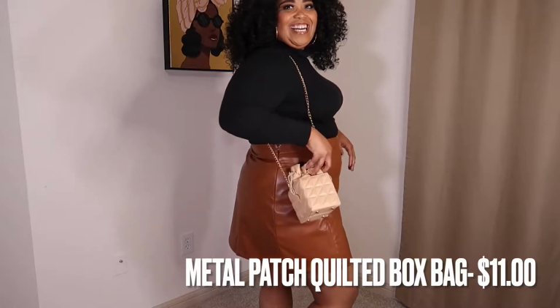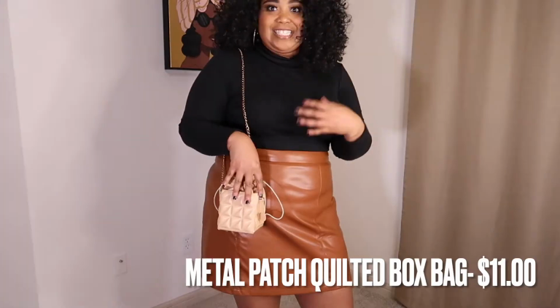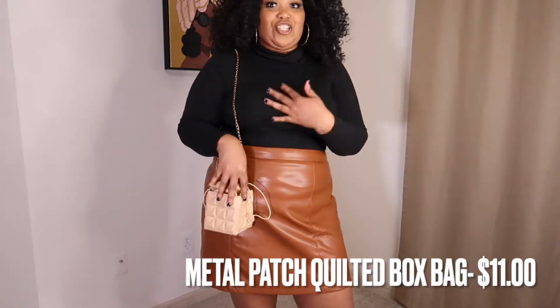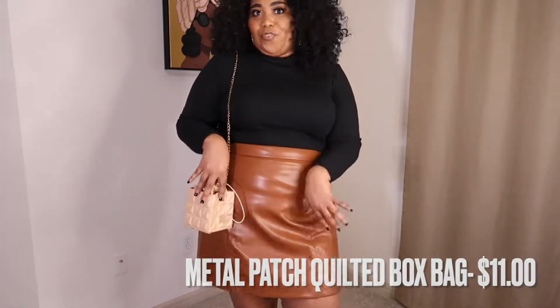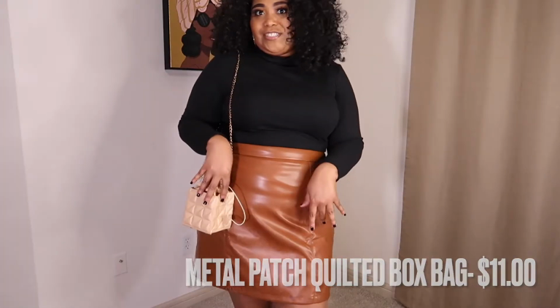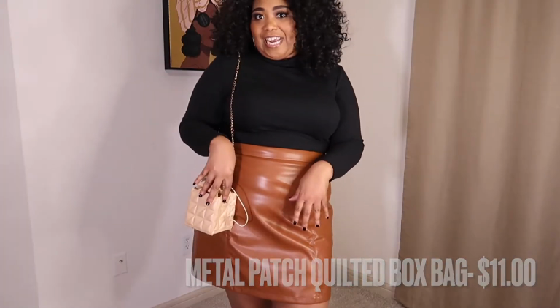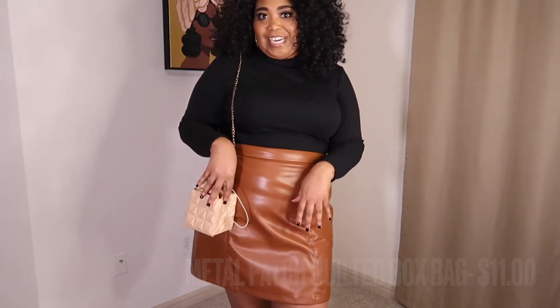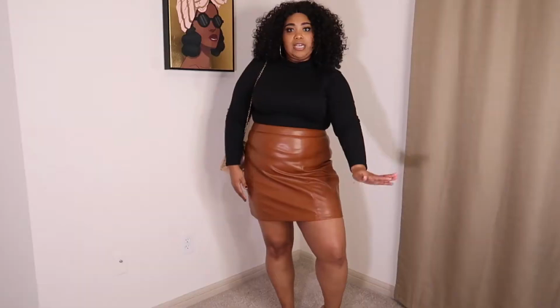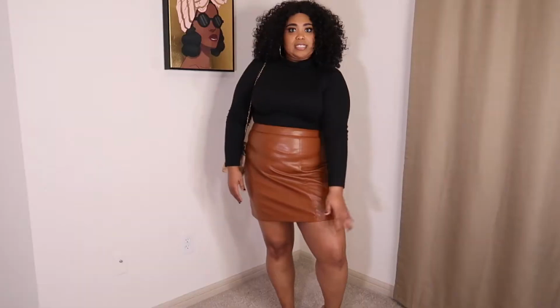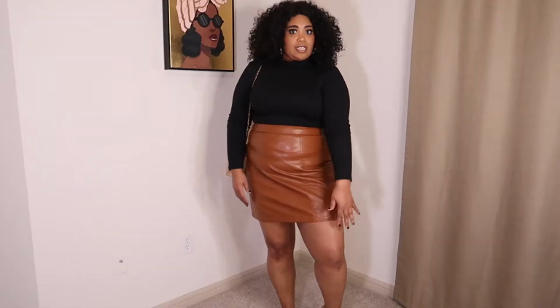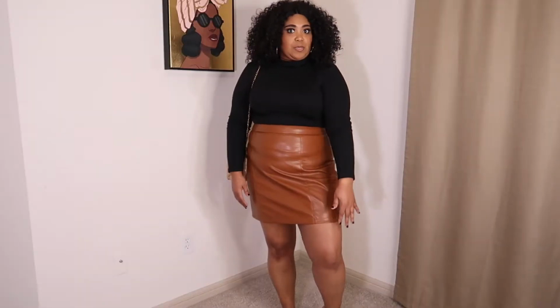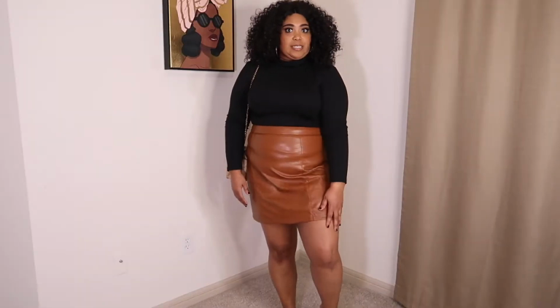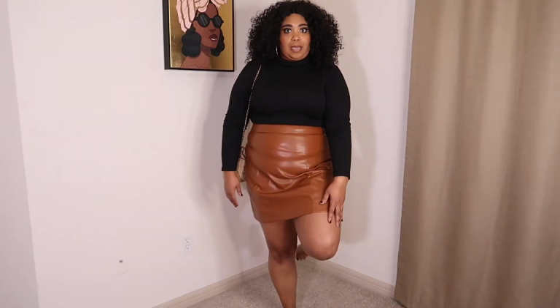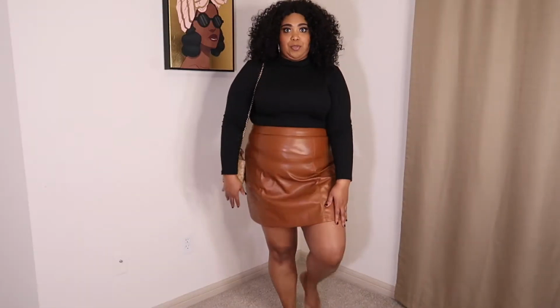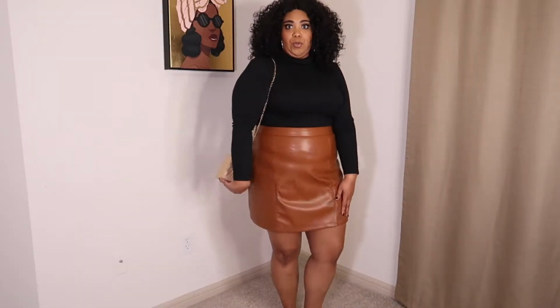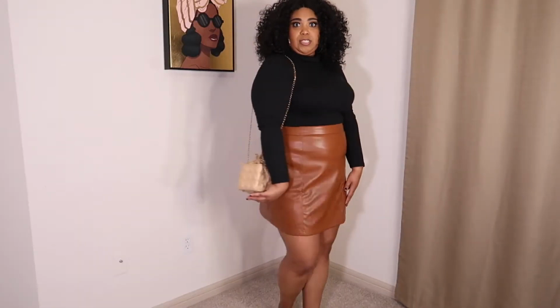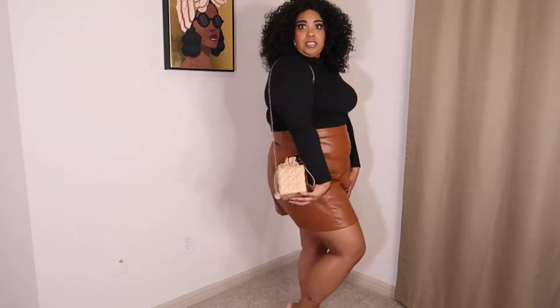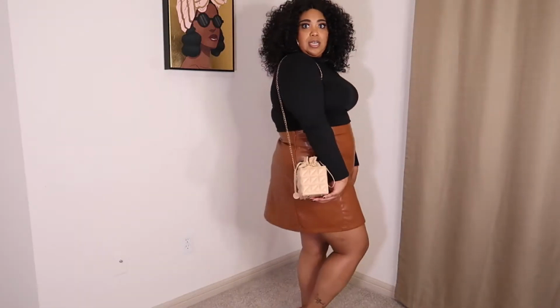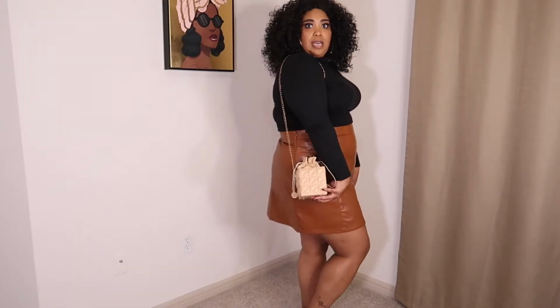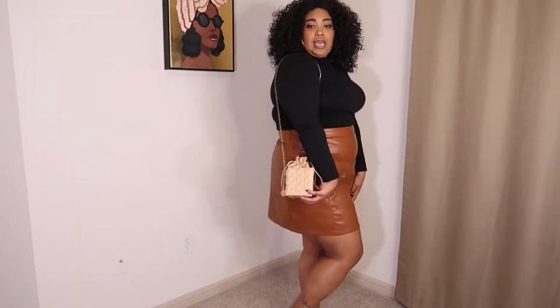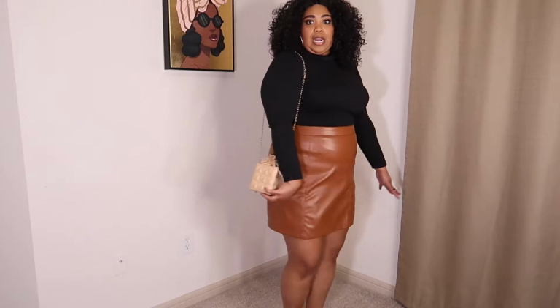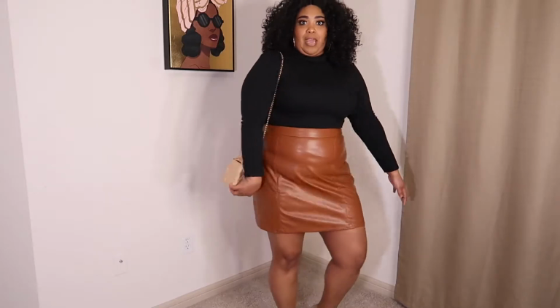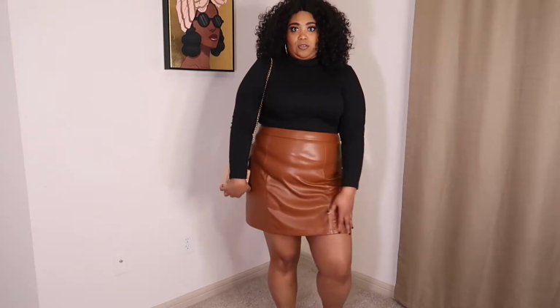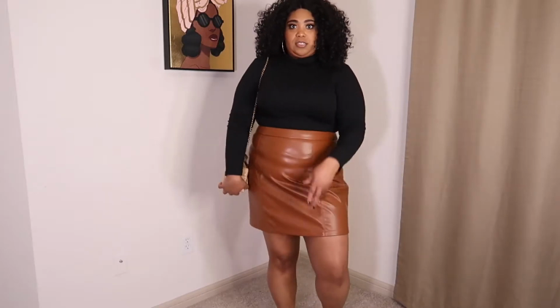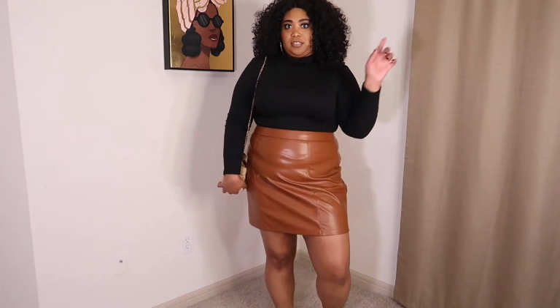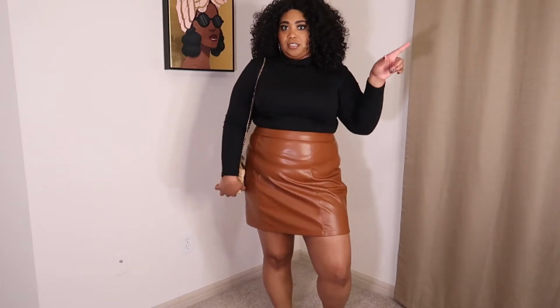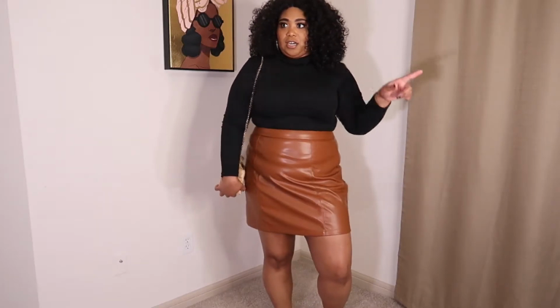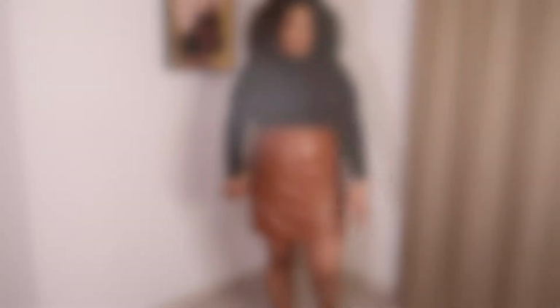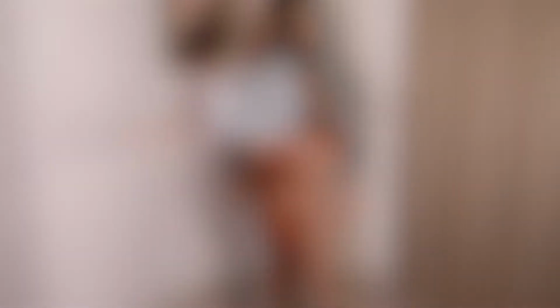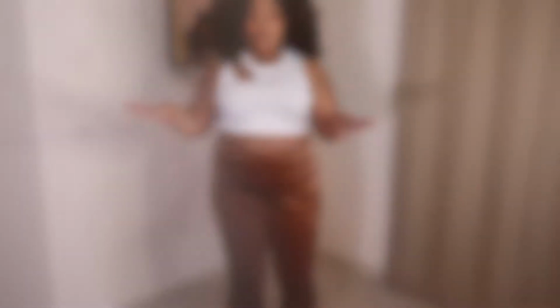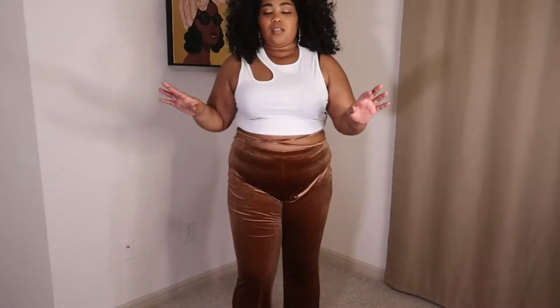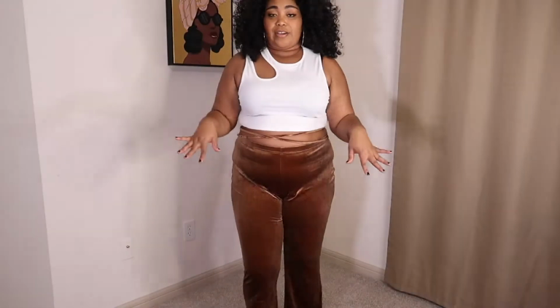This is cute for a little date — throw on some stockings, some black boots, and you're out.